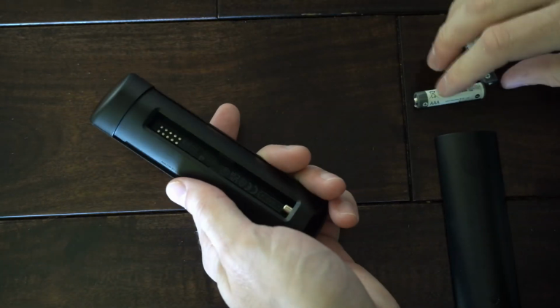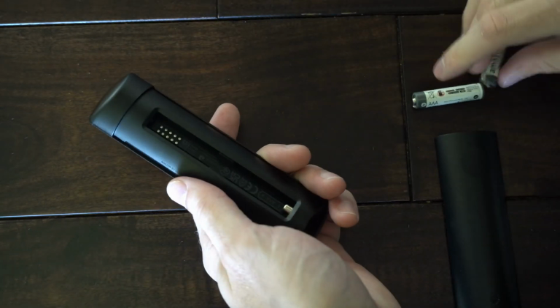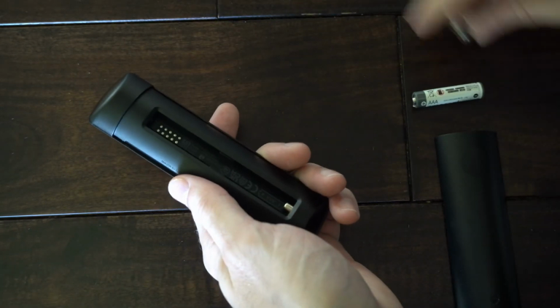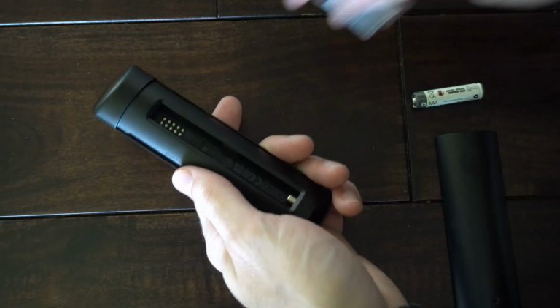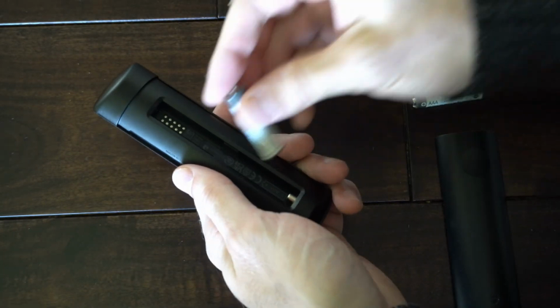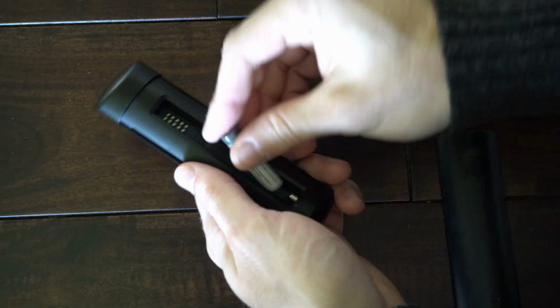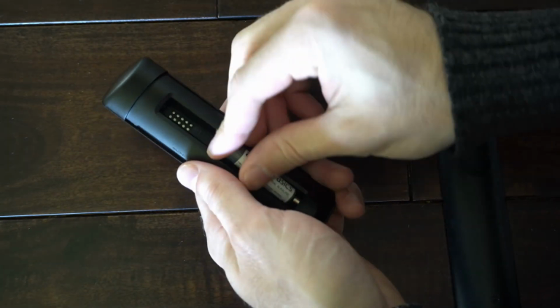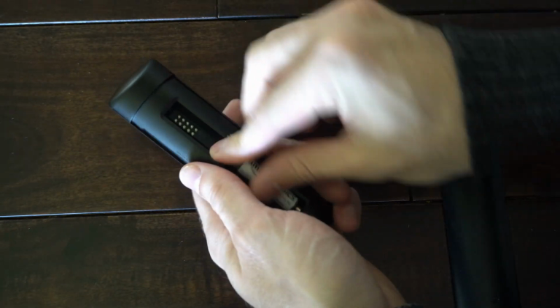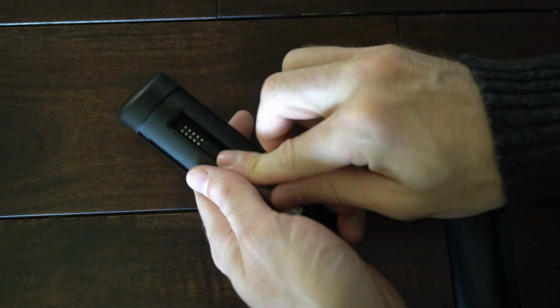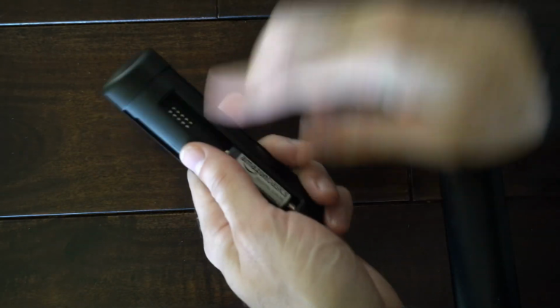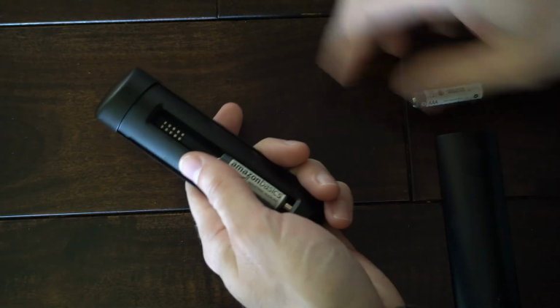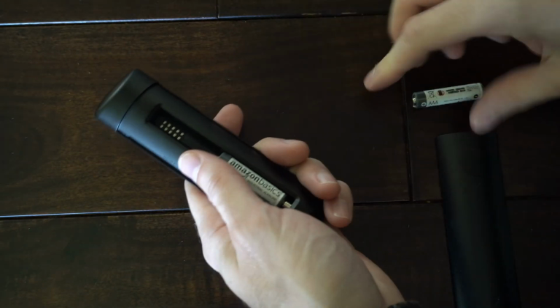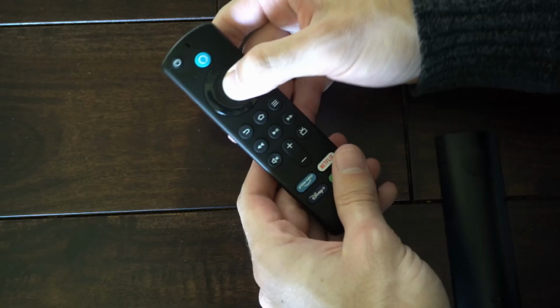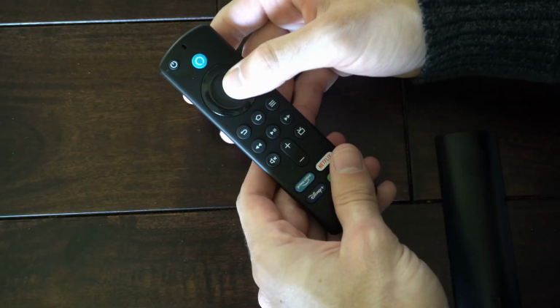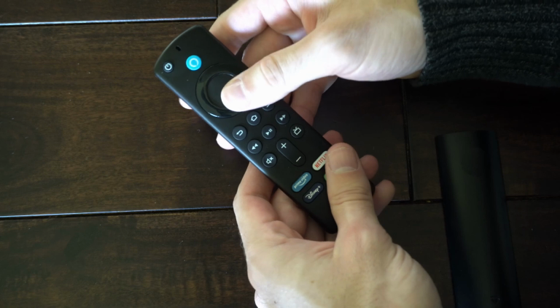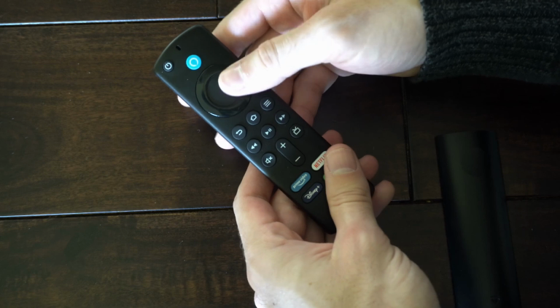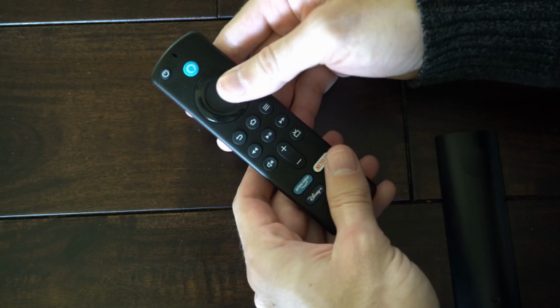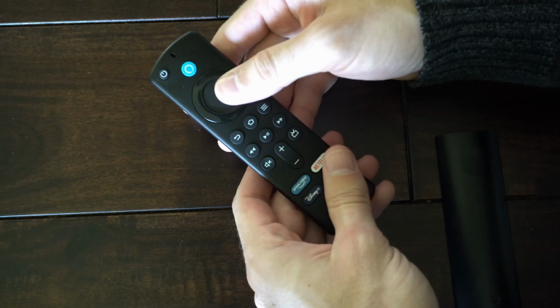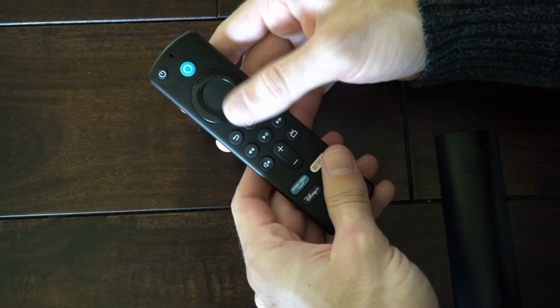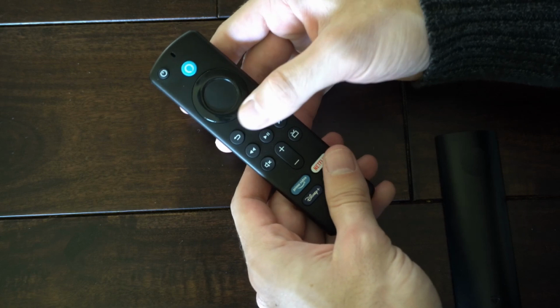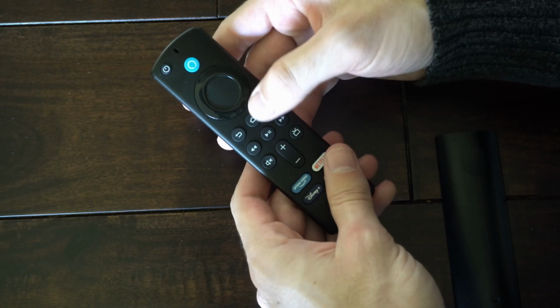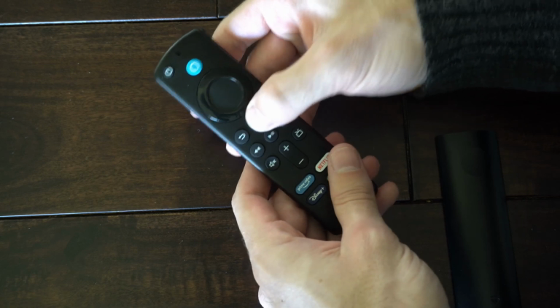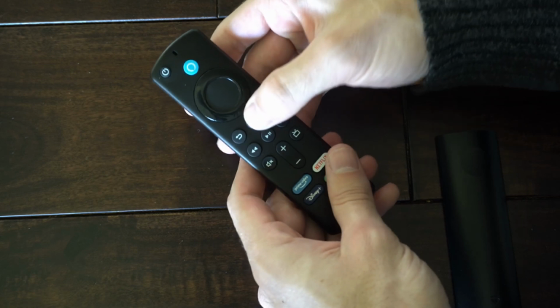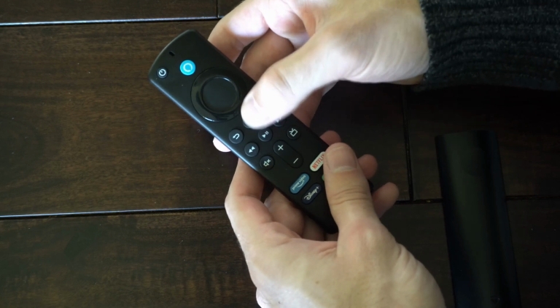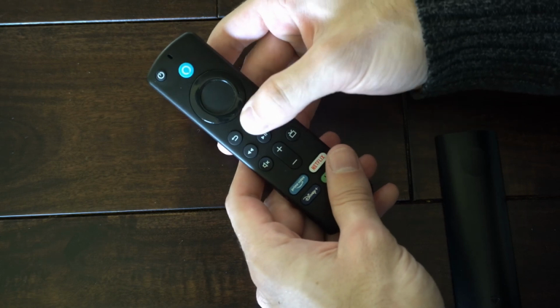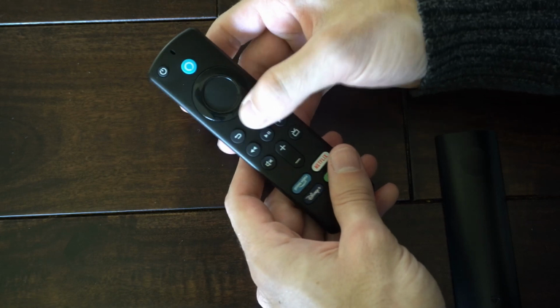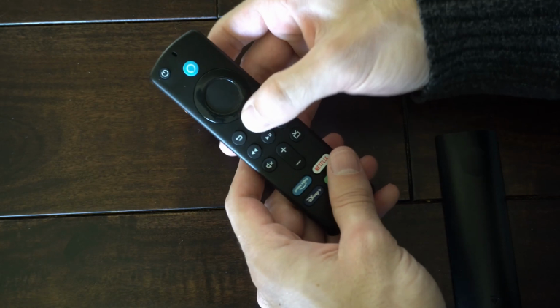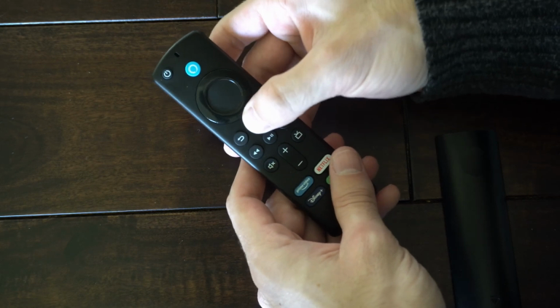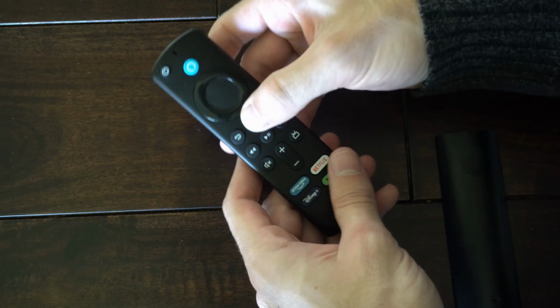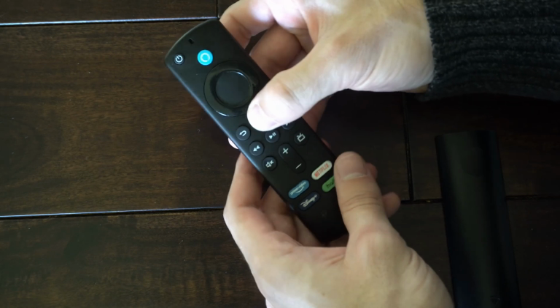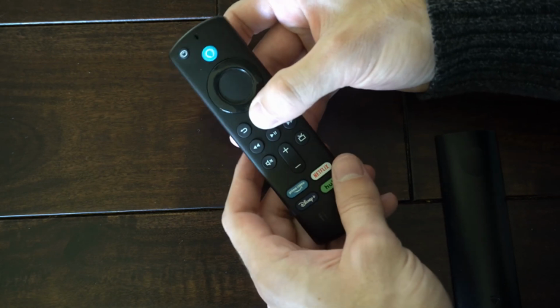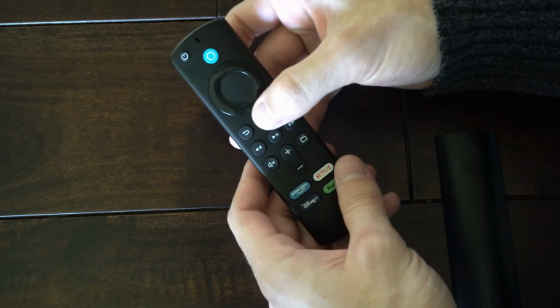Let's put the batteries back in and then we can try the remote and see if it's working from here.